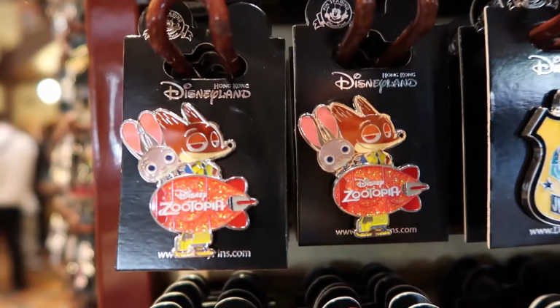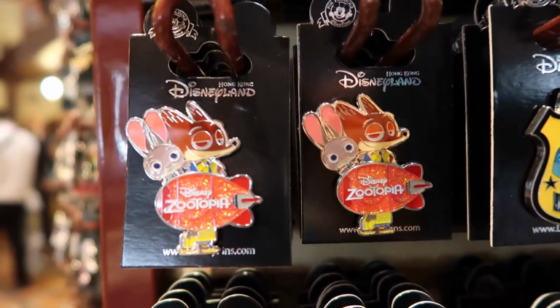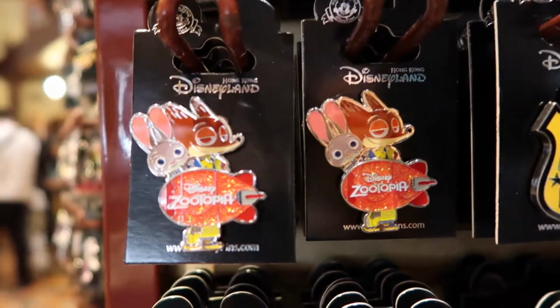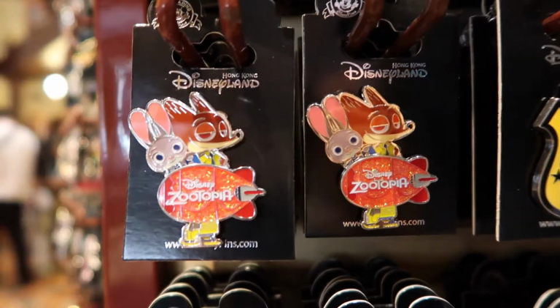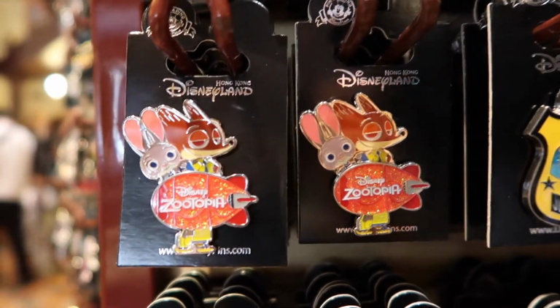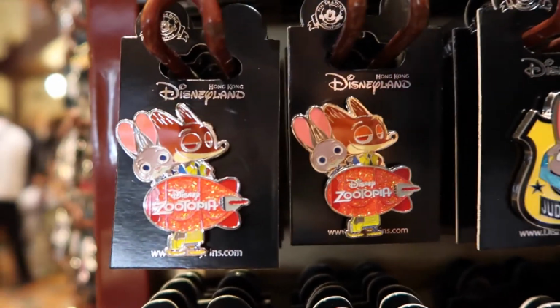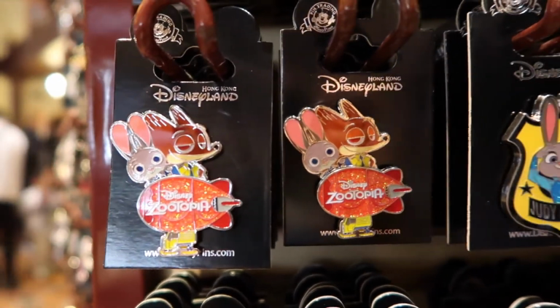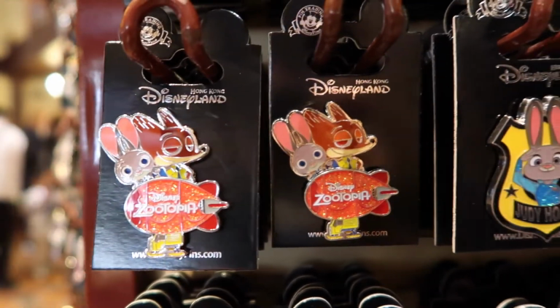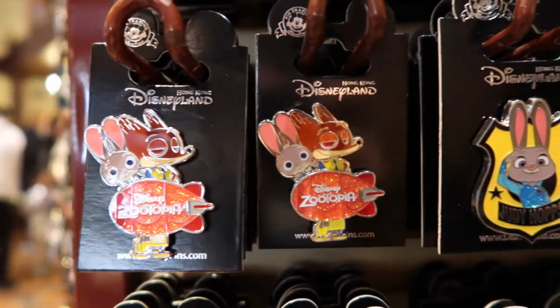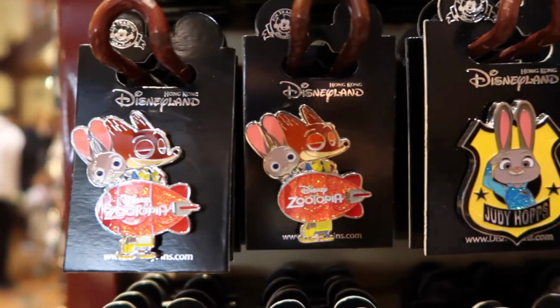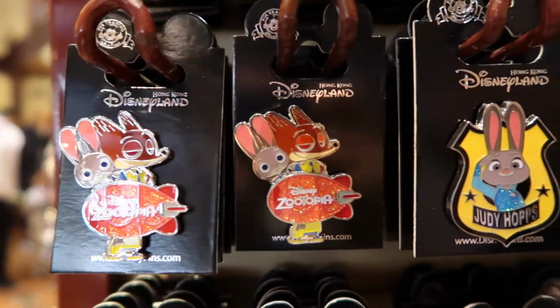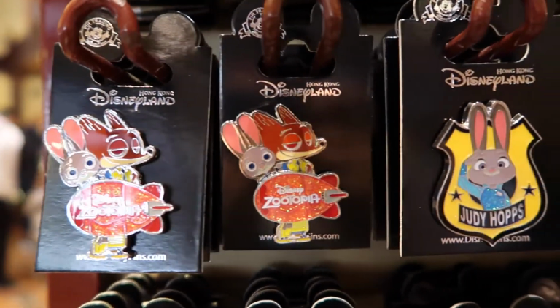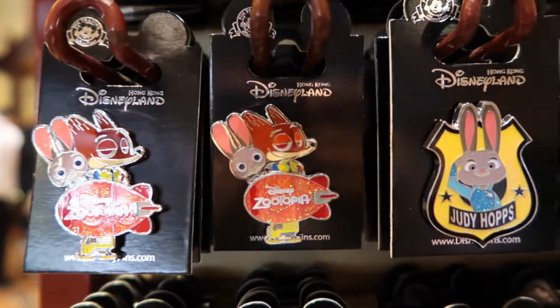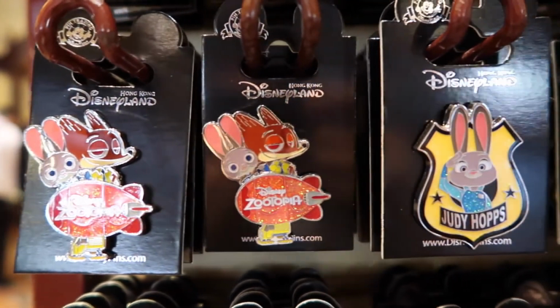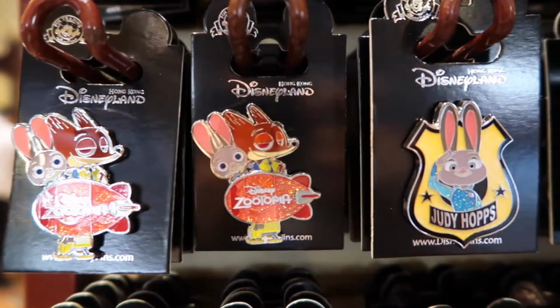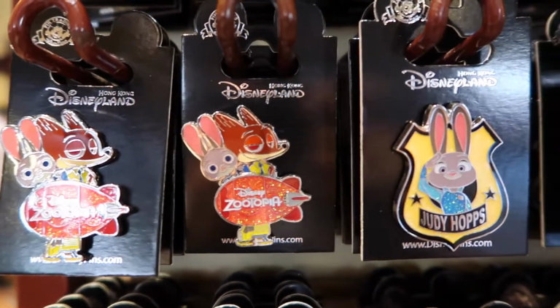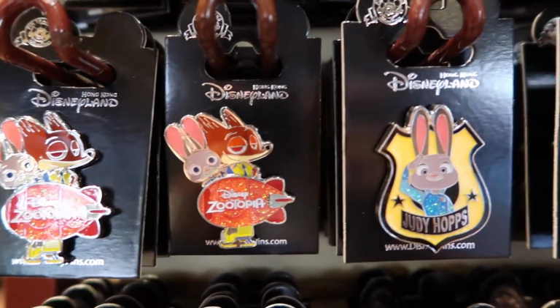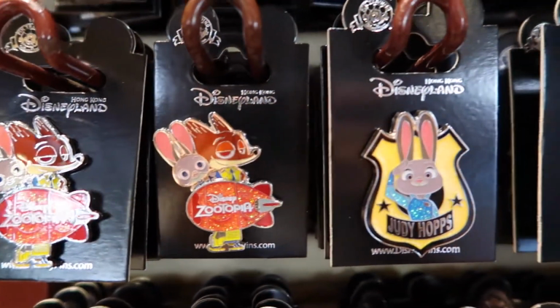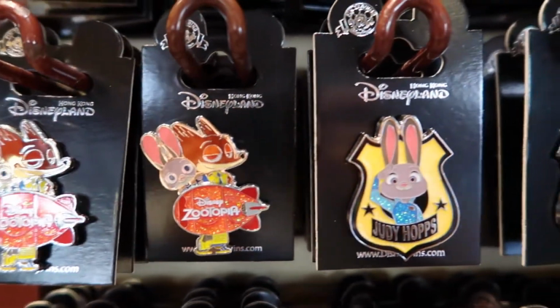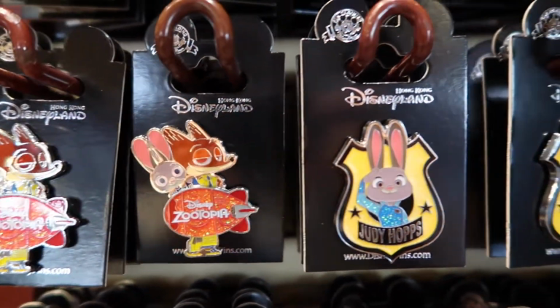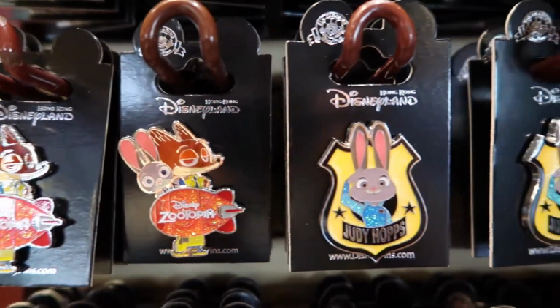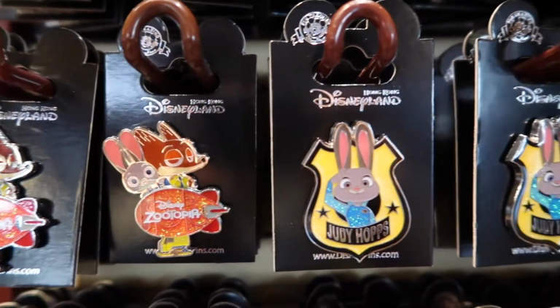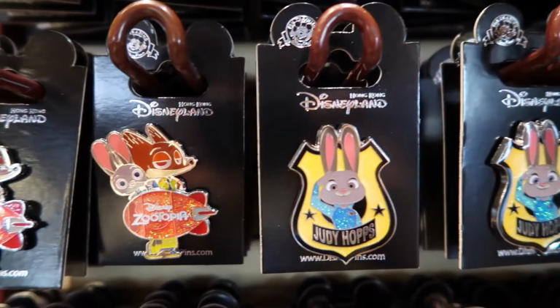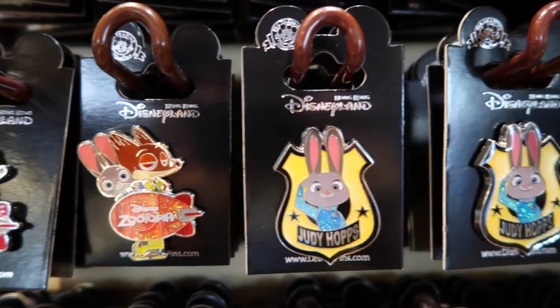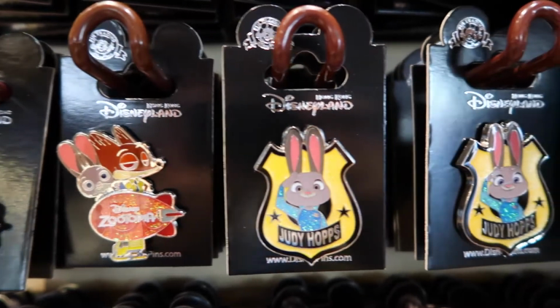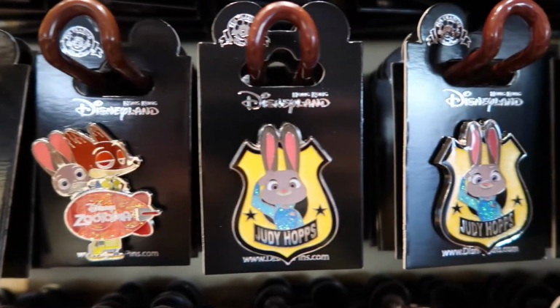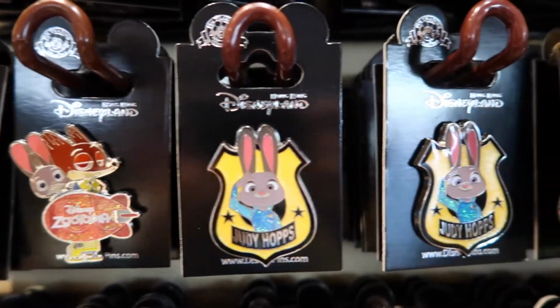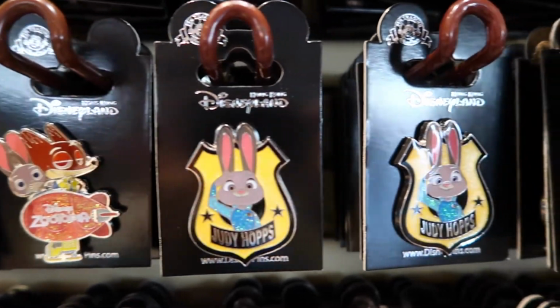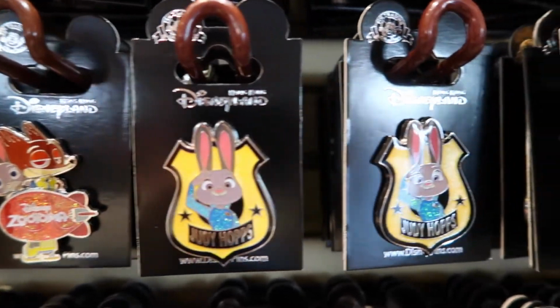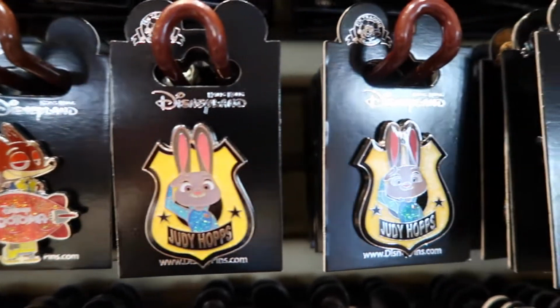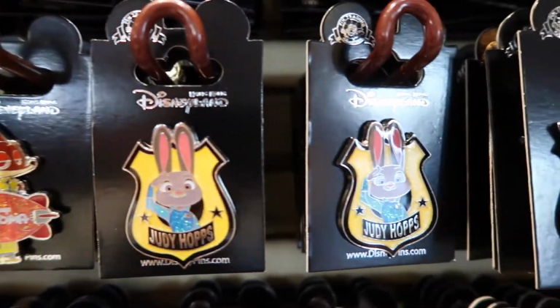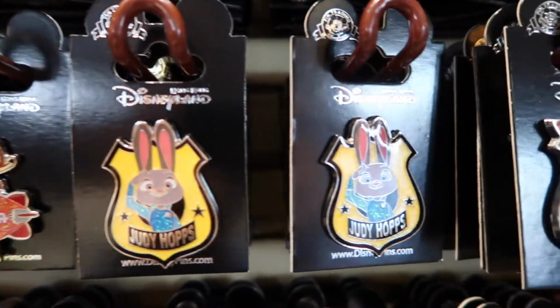They even have a bunch of Zootopia pins. Oh, I love Zootopia.